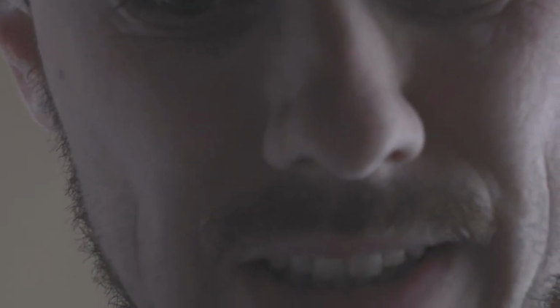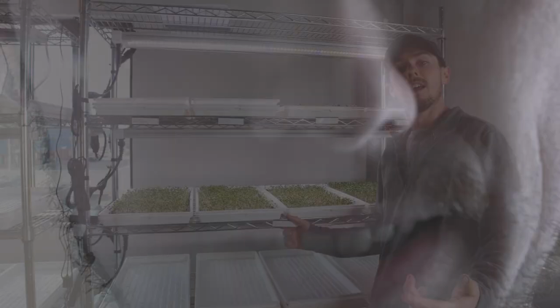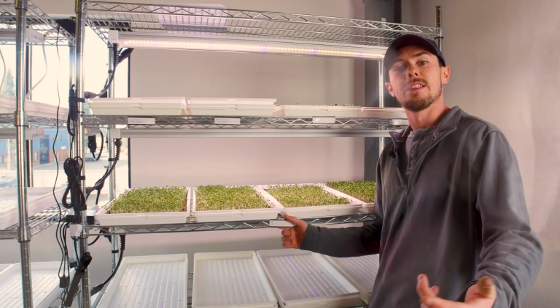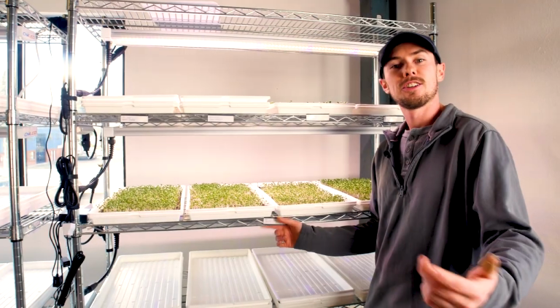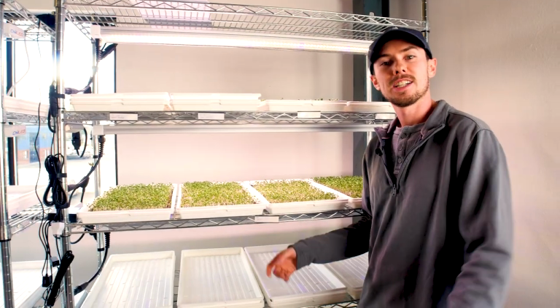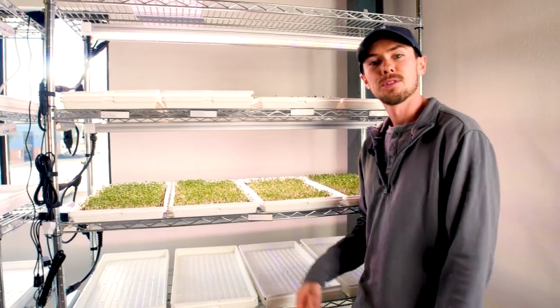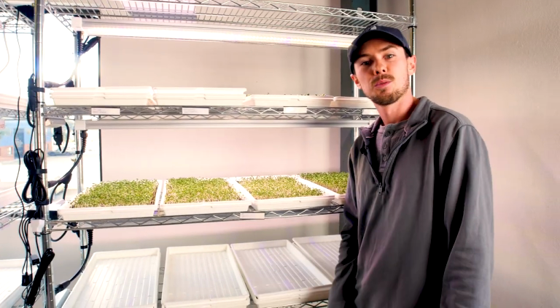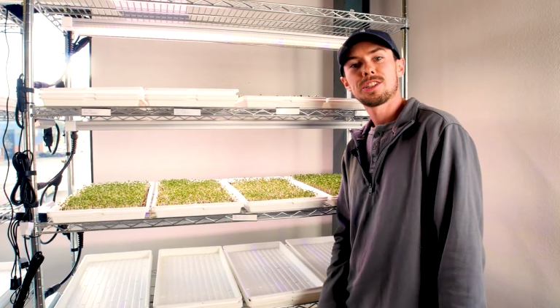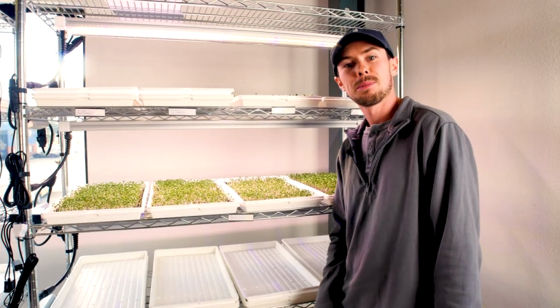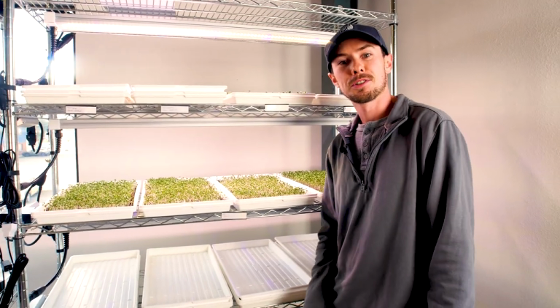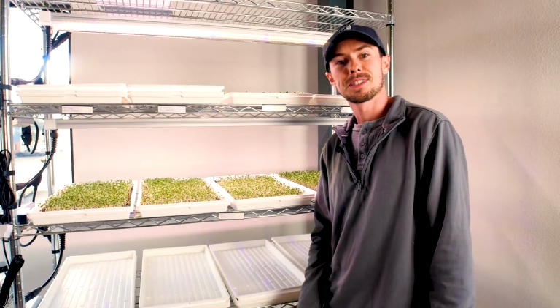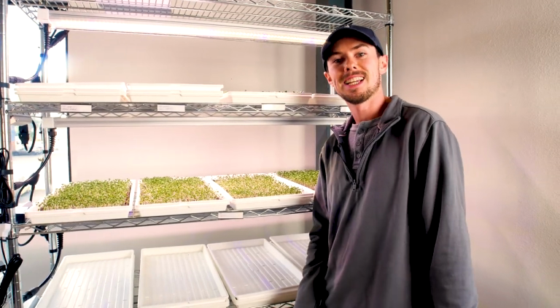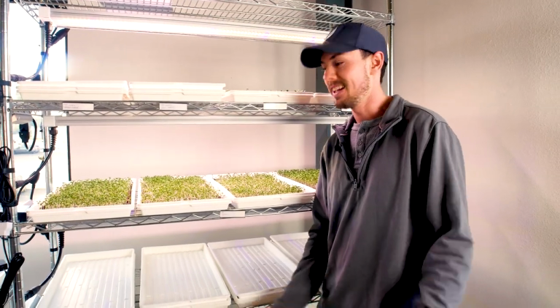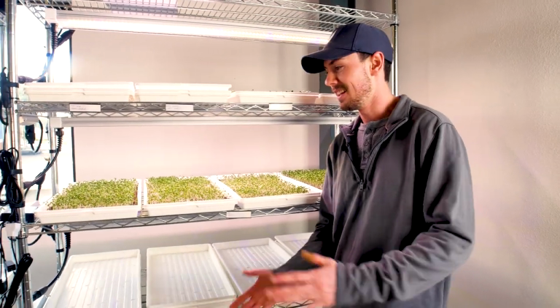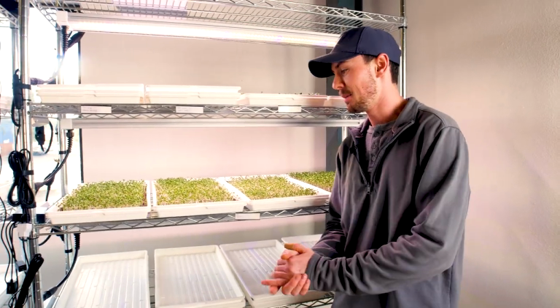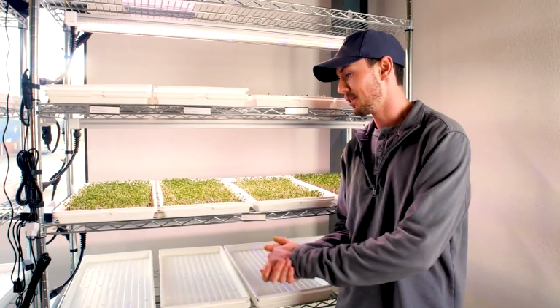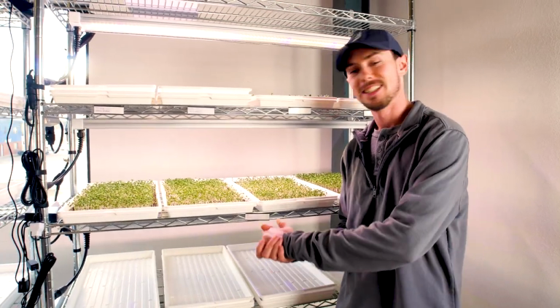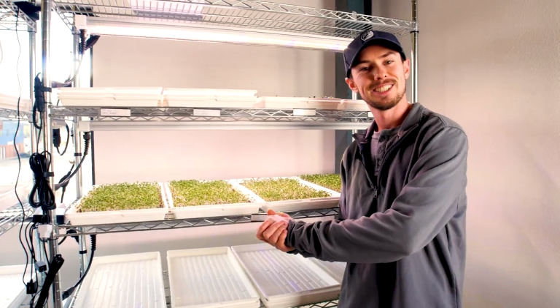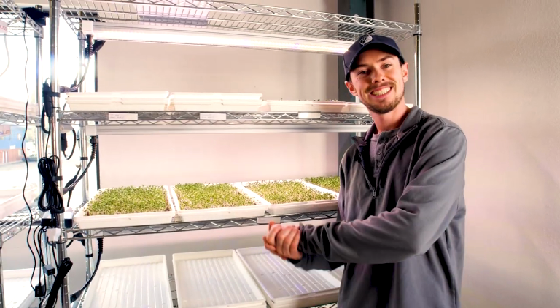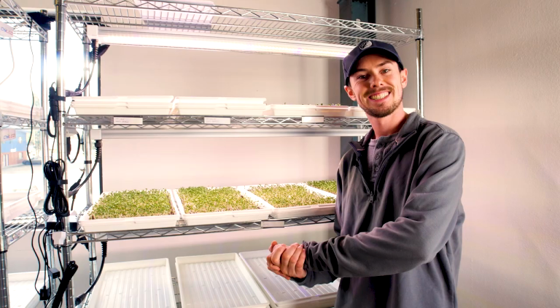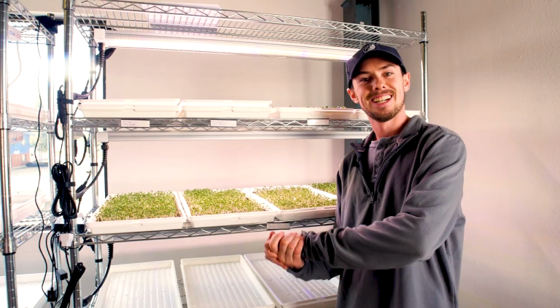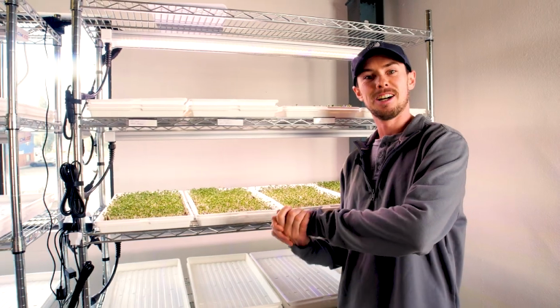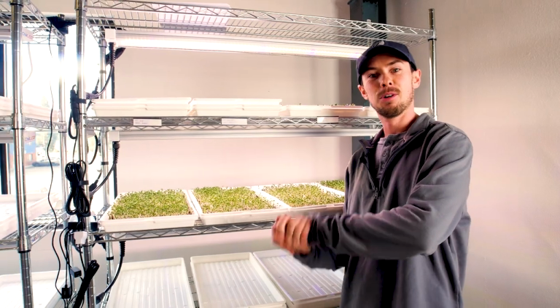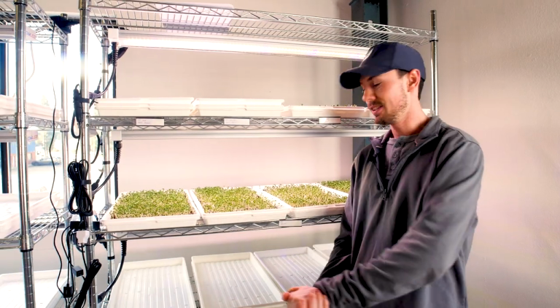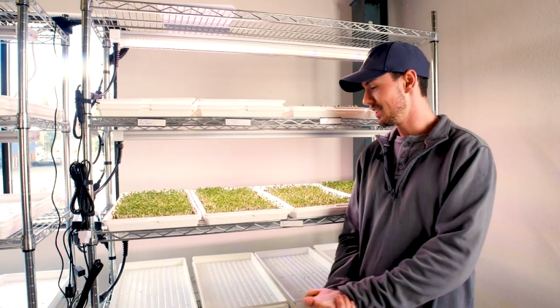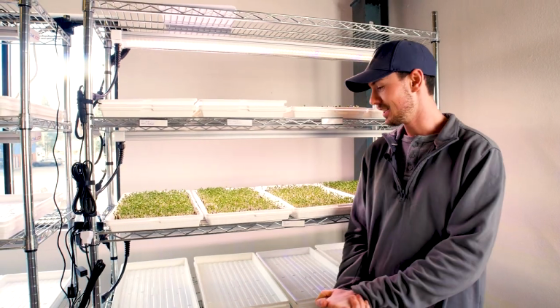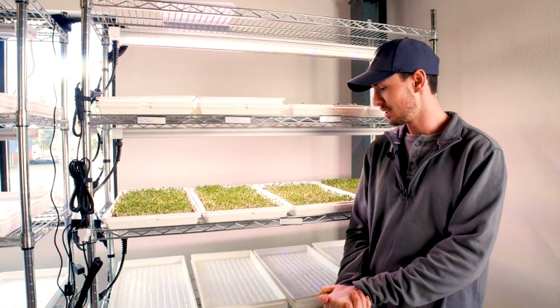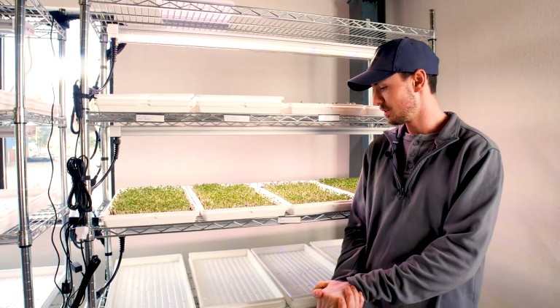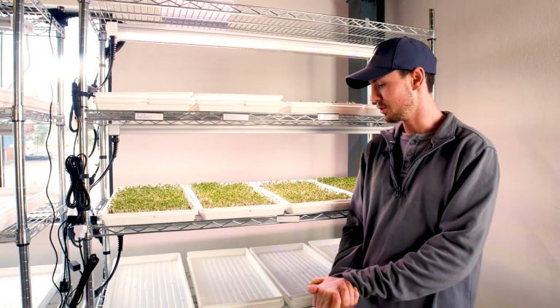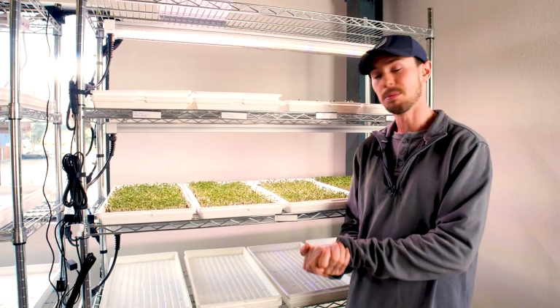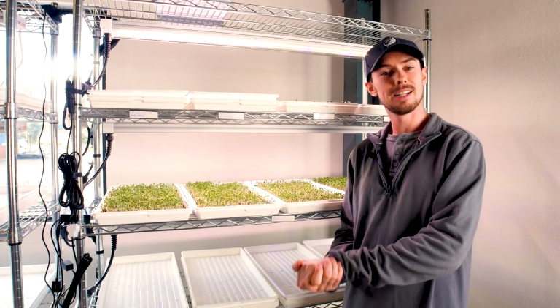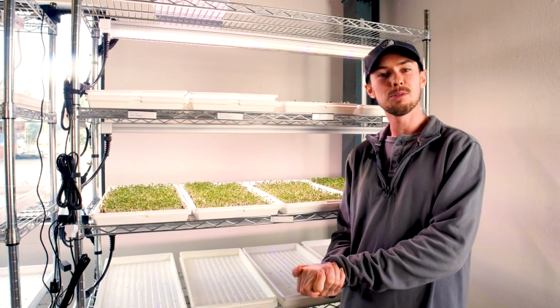Thank you guys for watching — my first mistake in the microgreen series. Hopefully you guys will see plenty more of my mistakes in future videos to come.